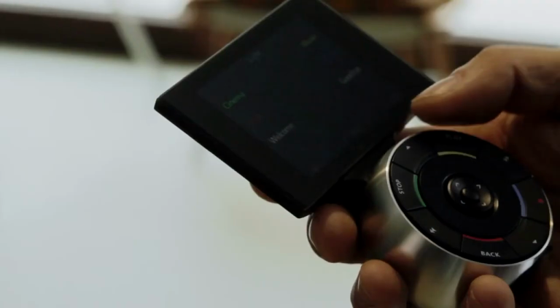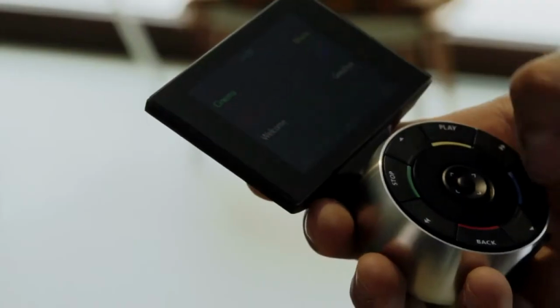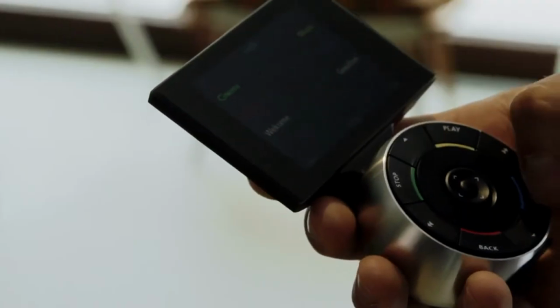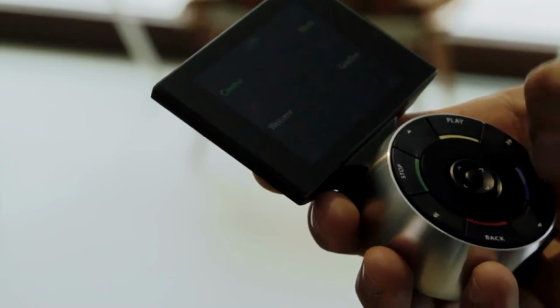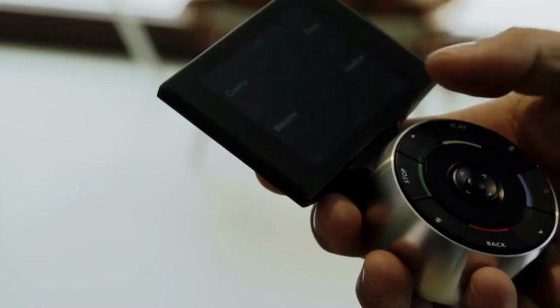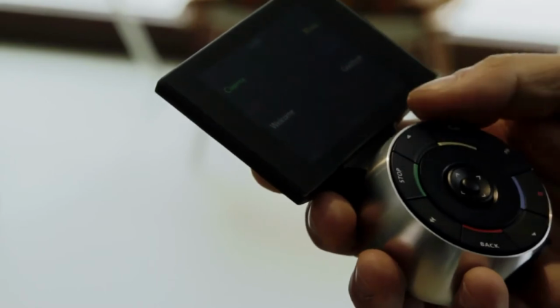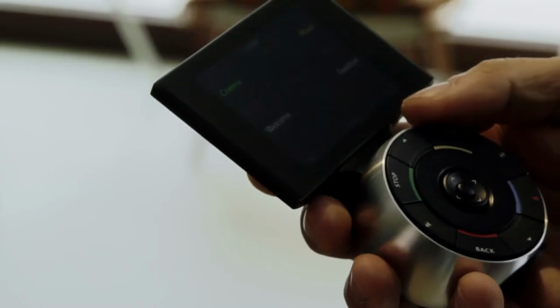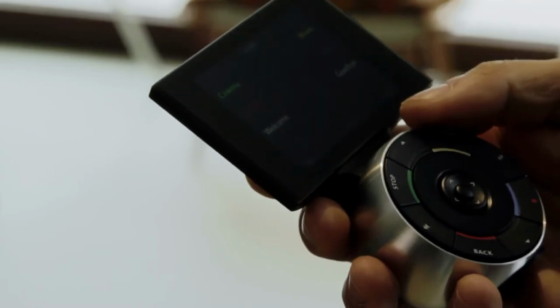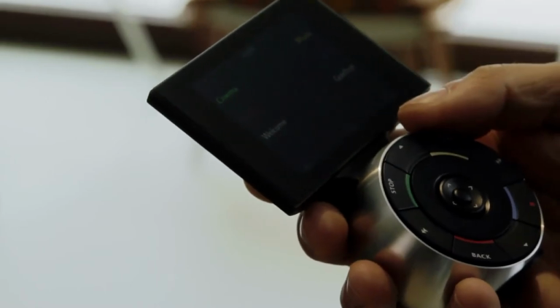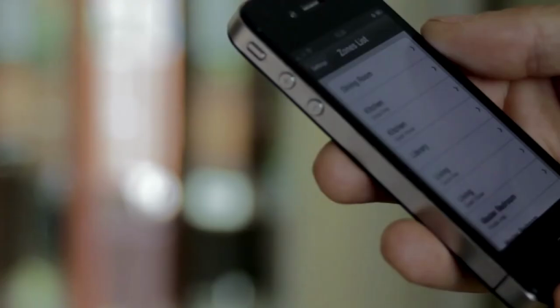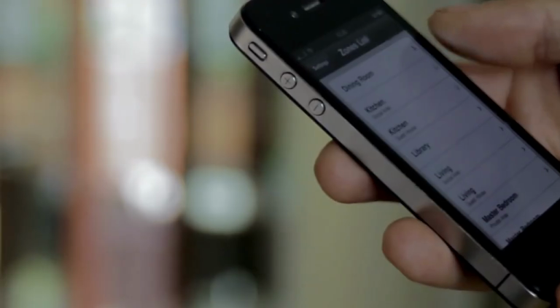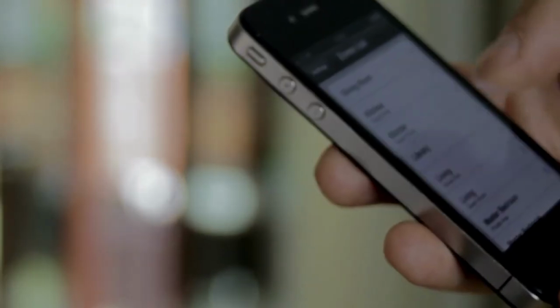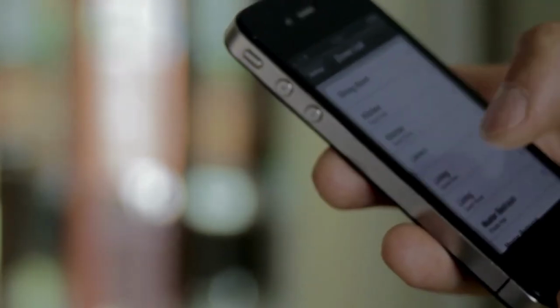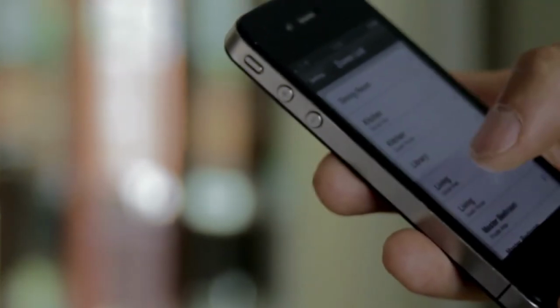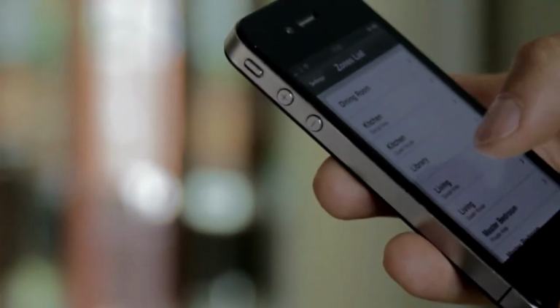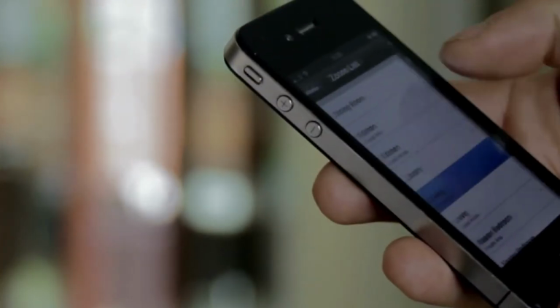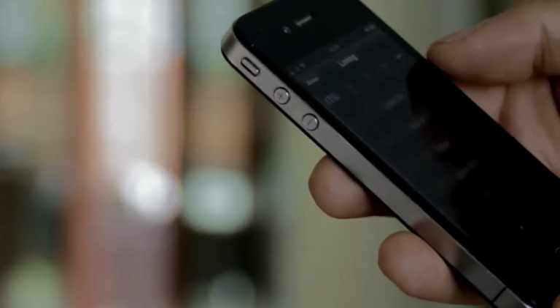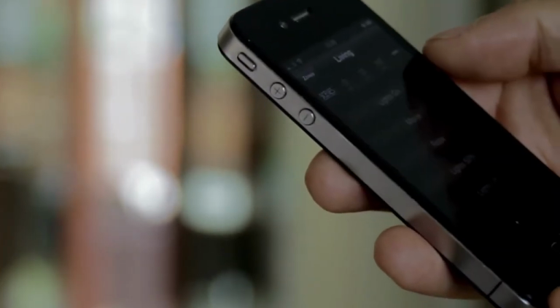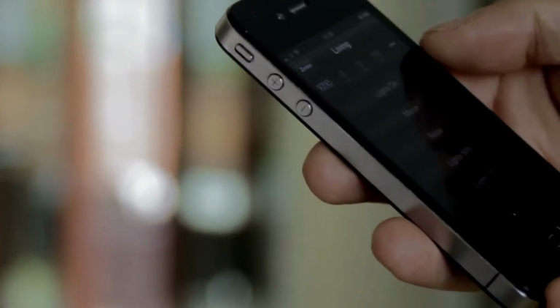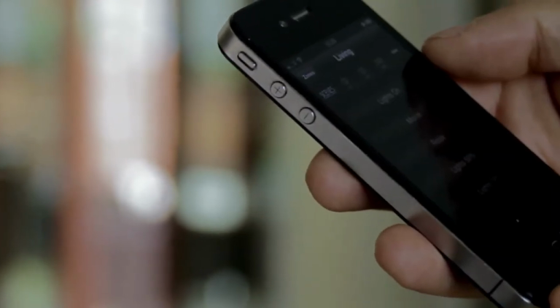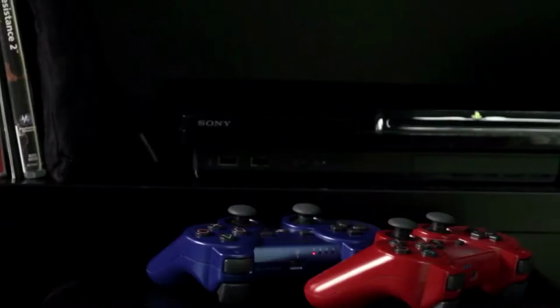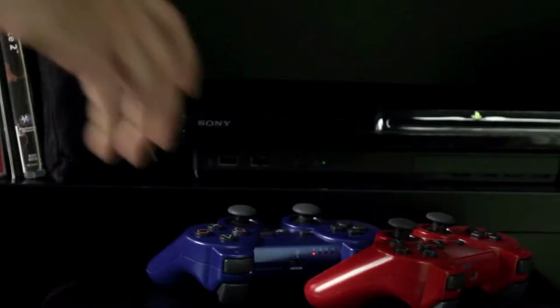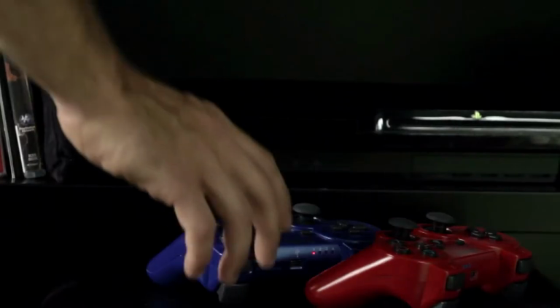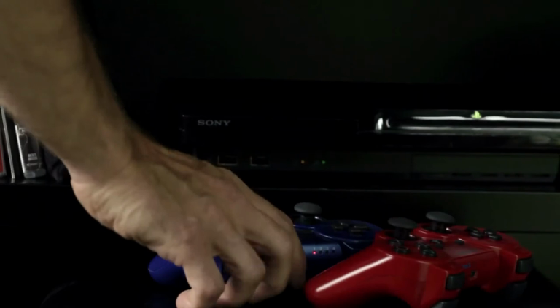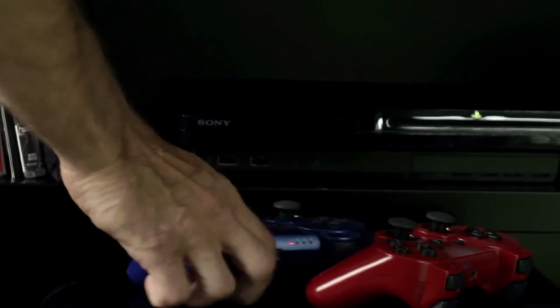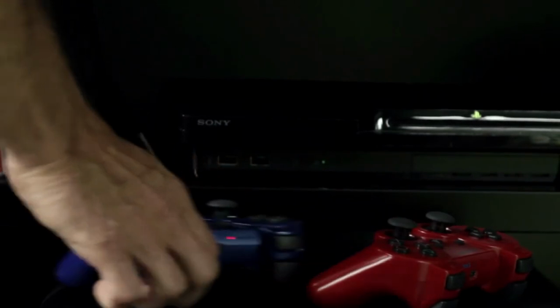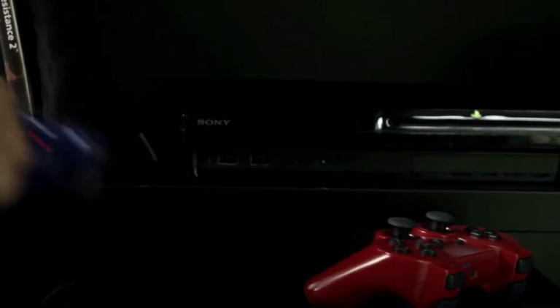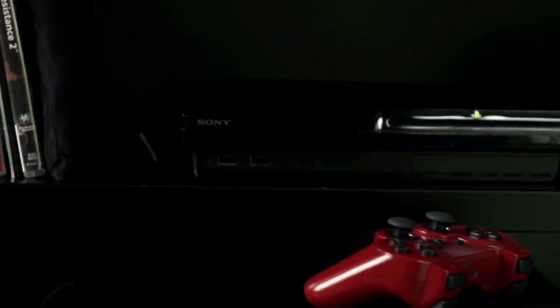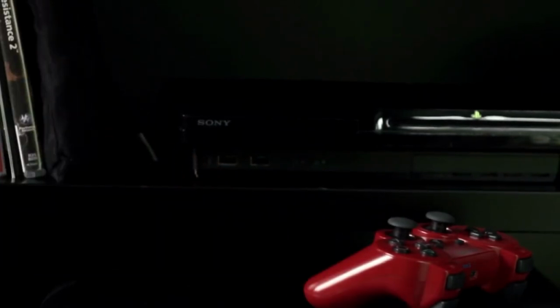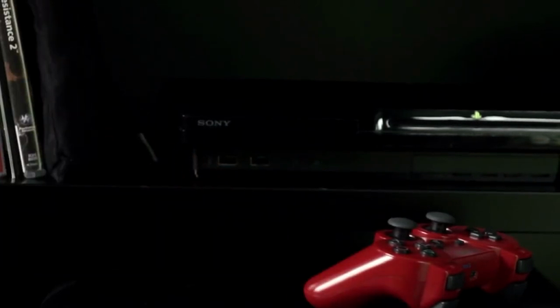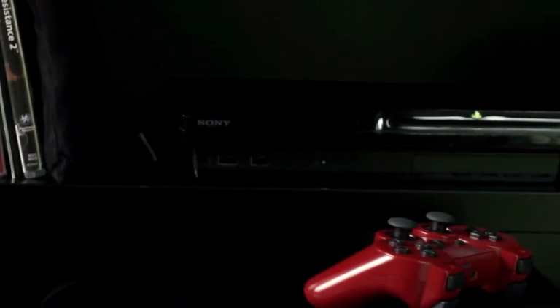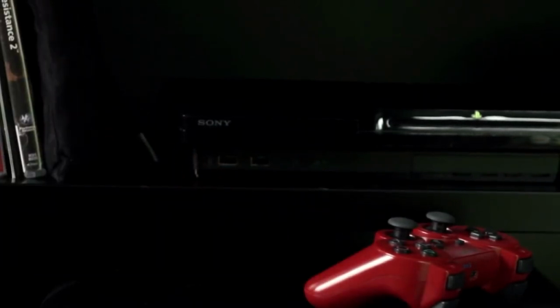Using your Bang & Olufsen remote or your iPhone, it is exceptionally easy to turn on a game station and battle it out without ever leaving the sofa.